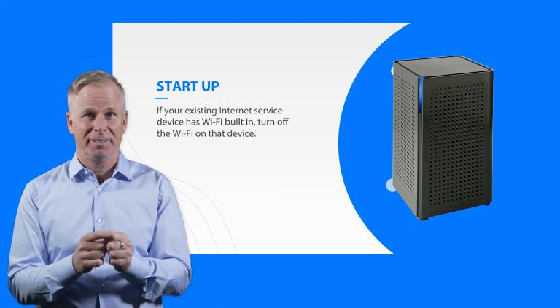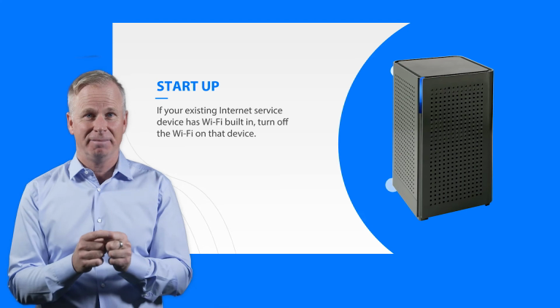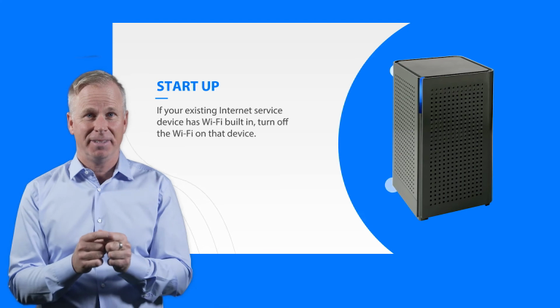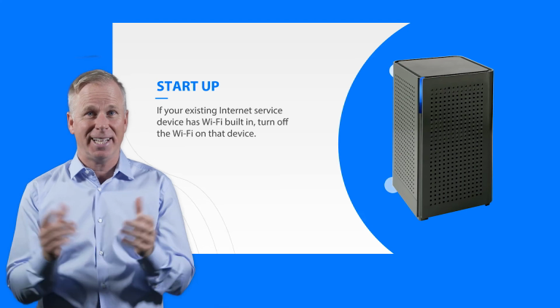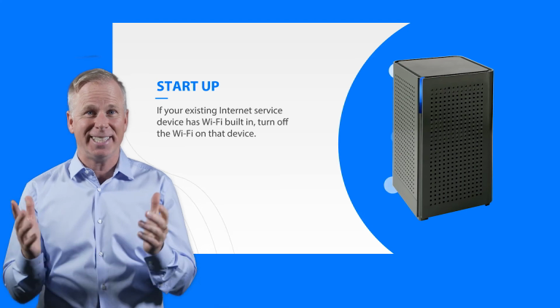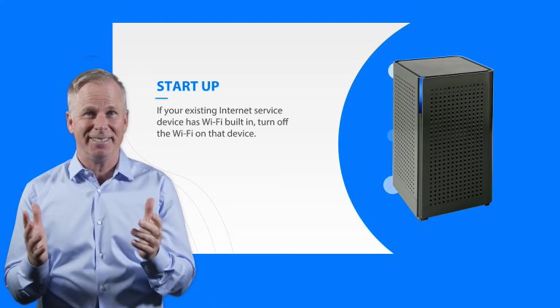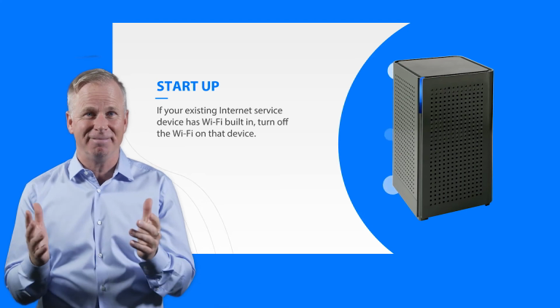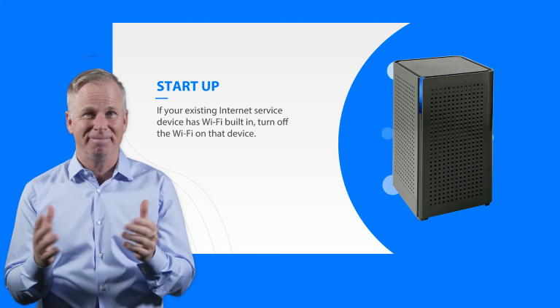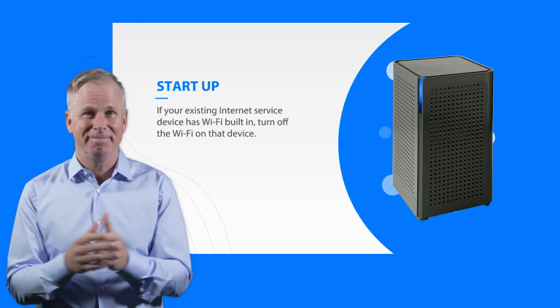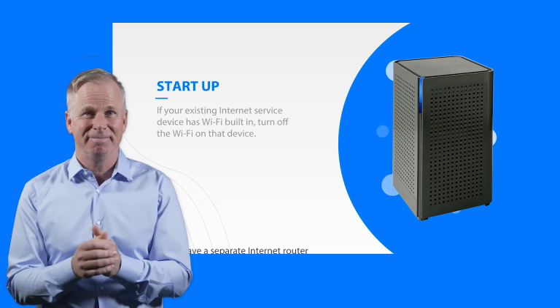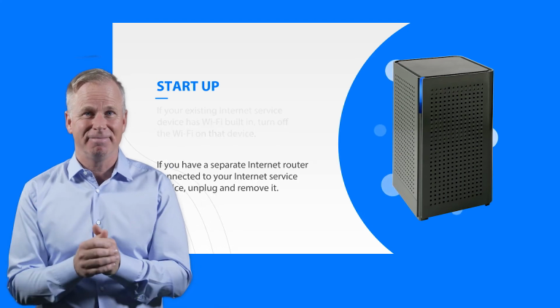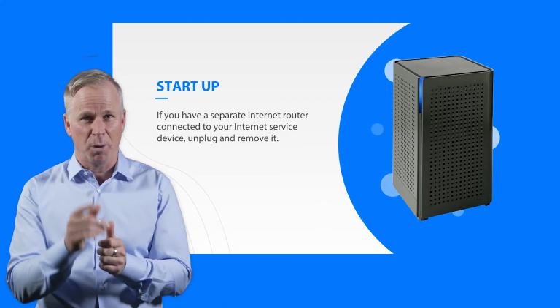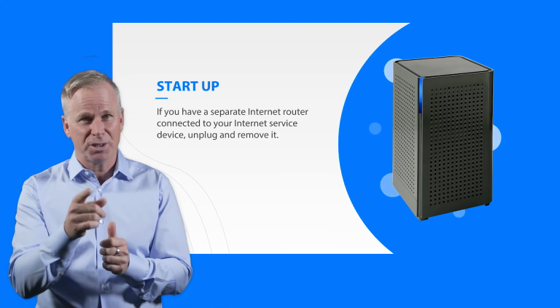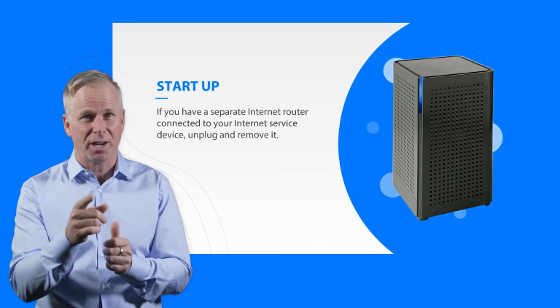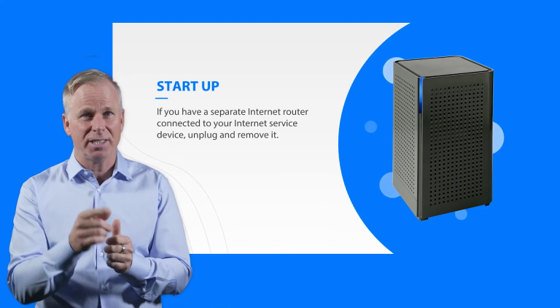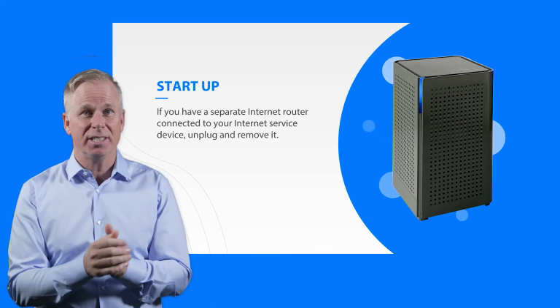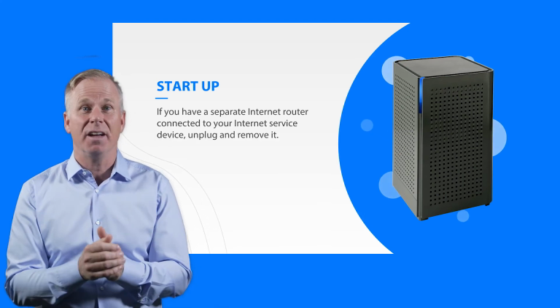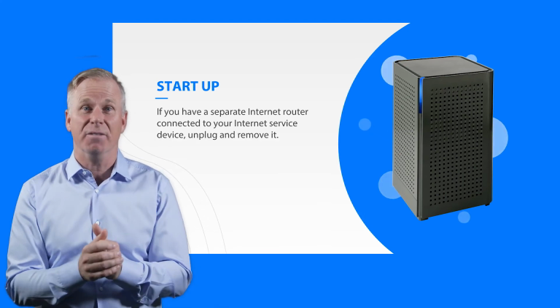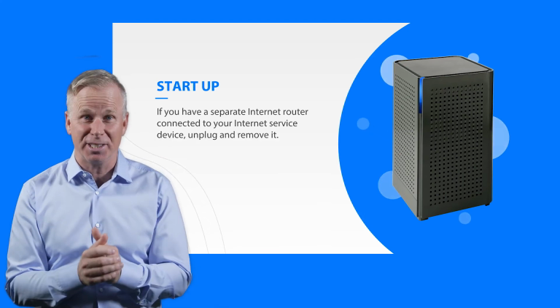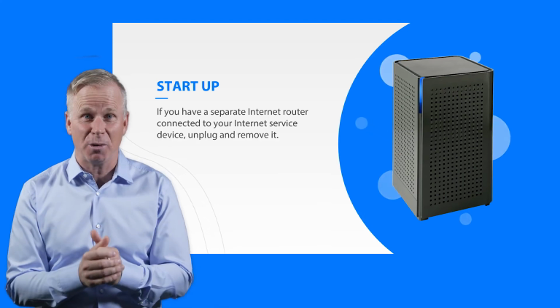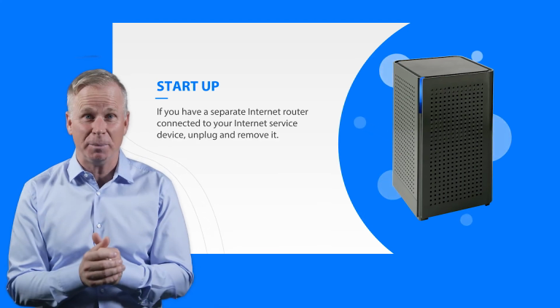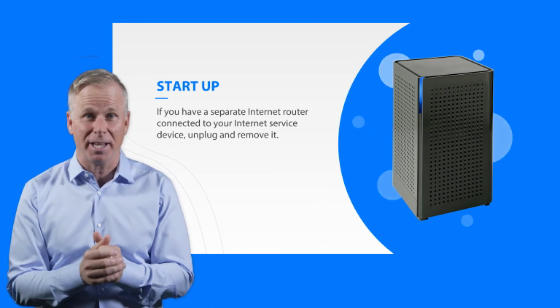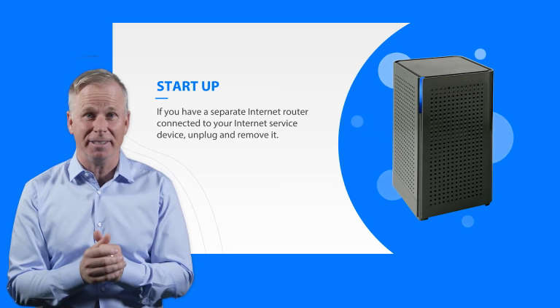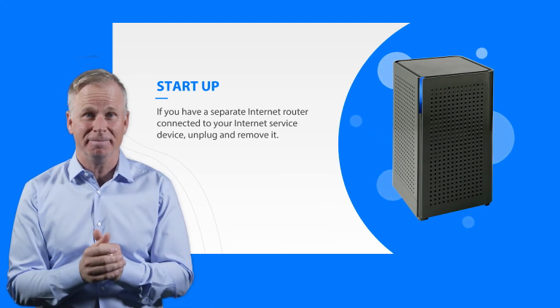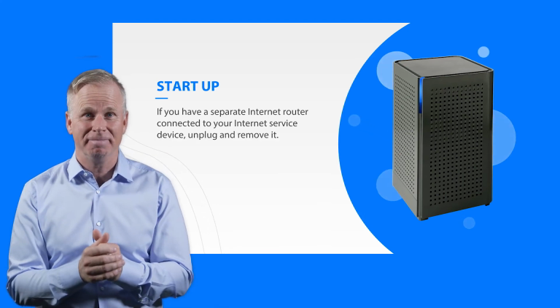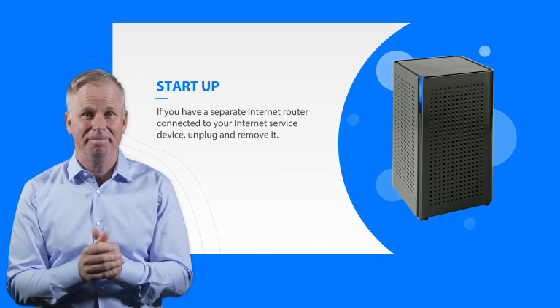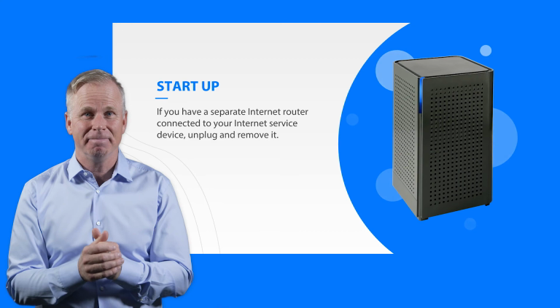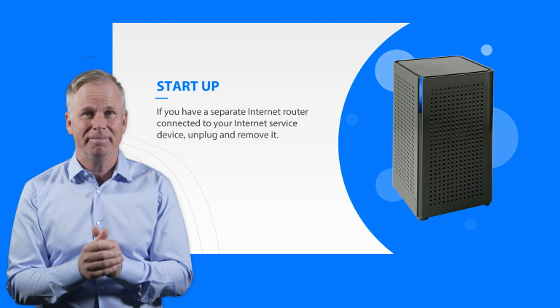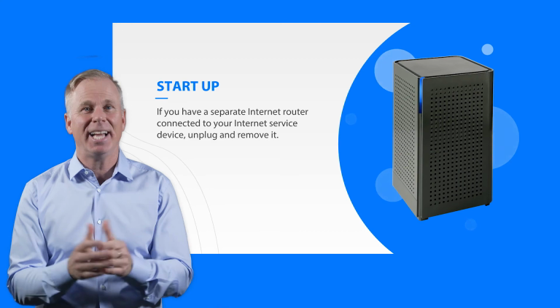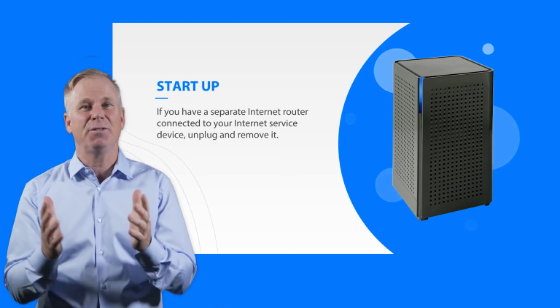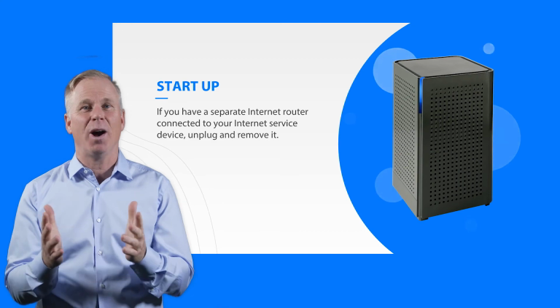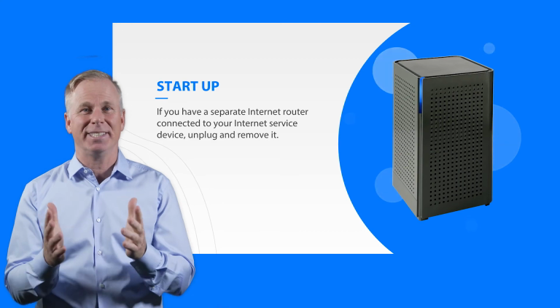And that's it! For more instructions, visit our website. Thanks for watching!